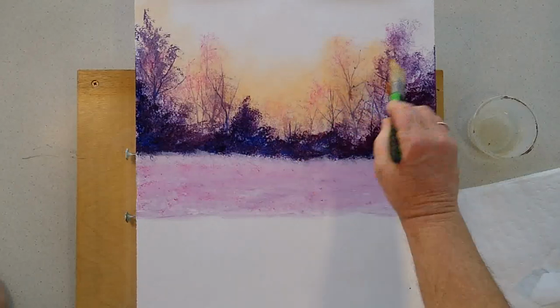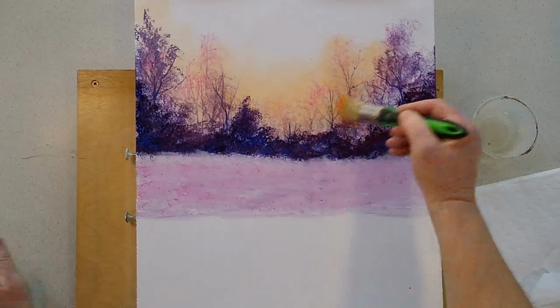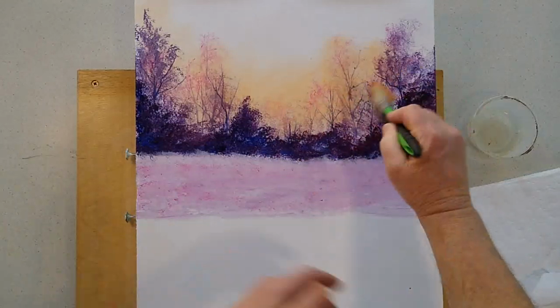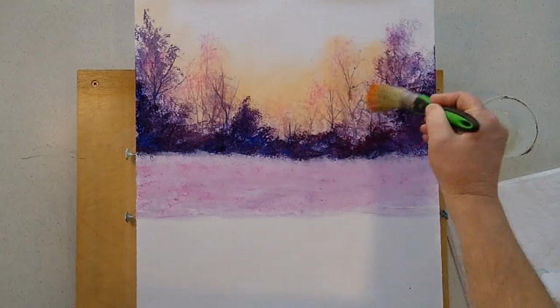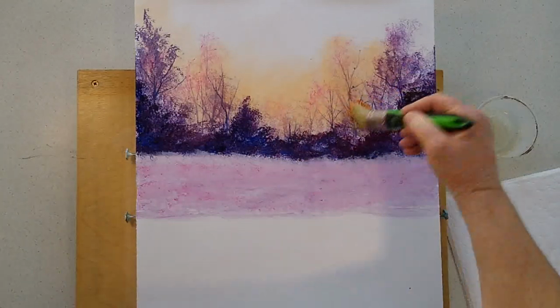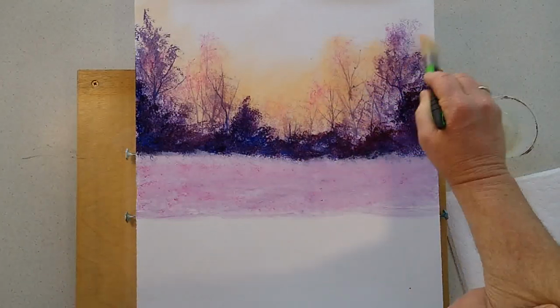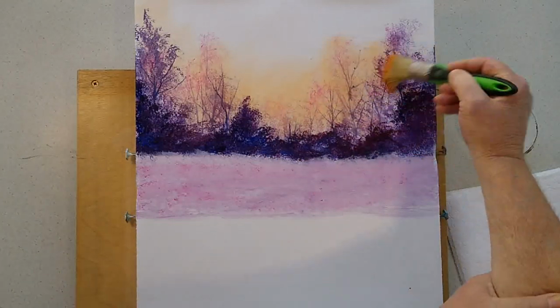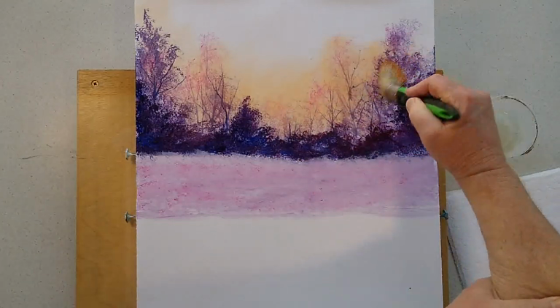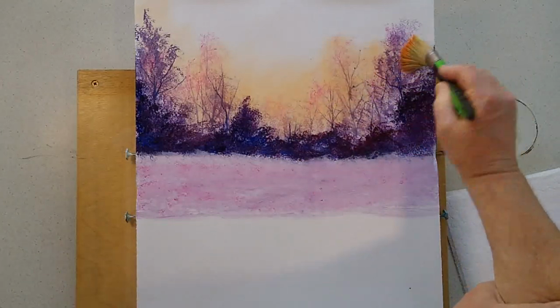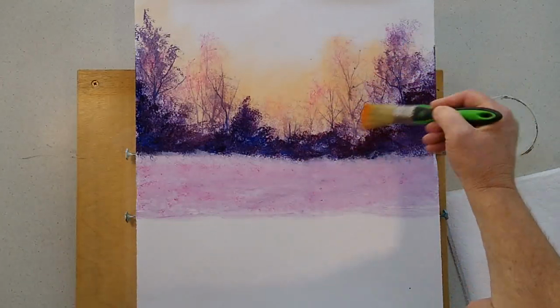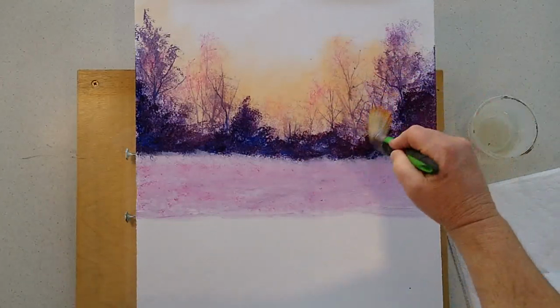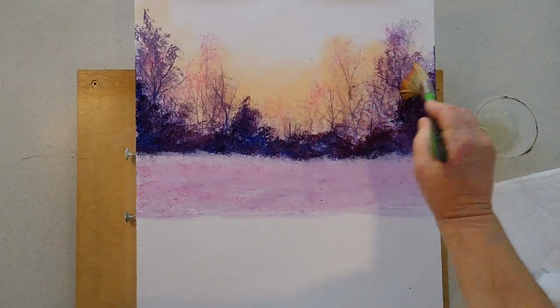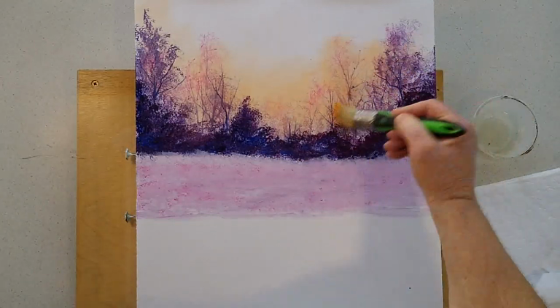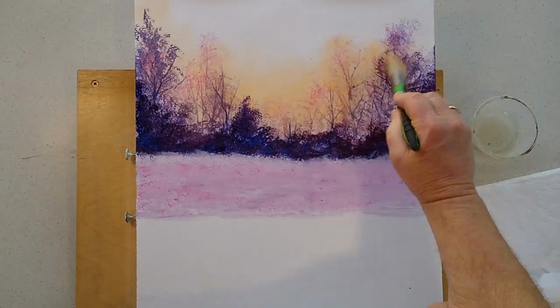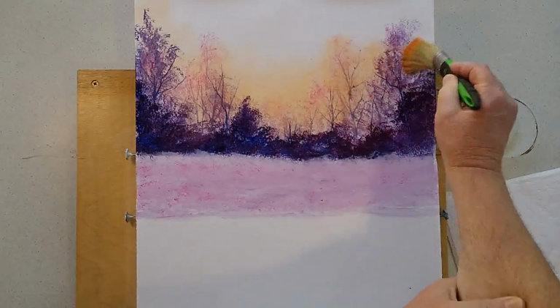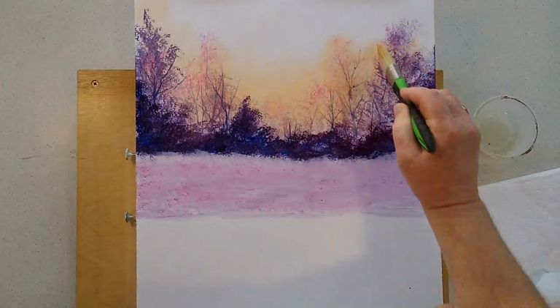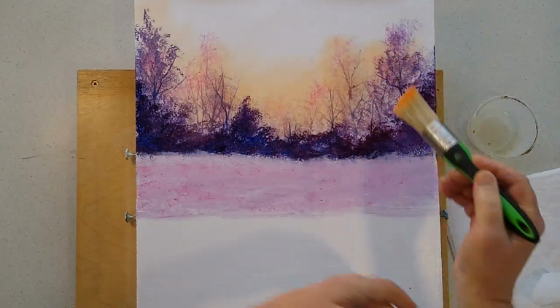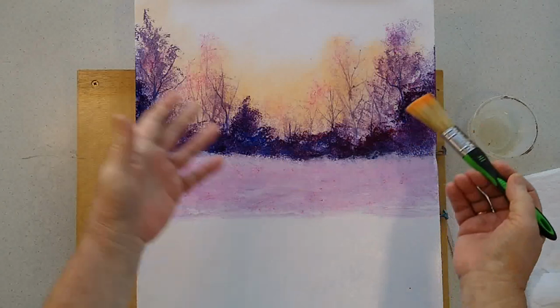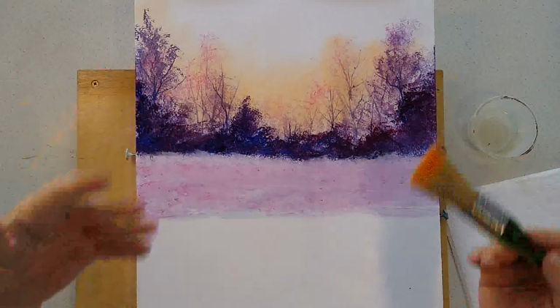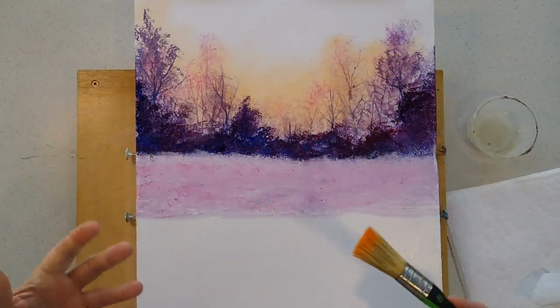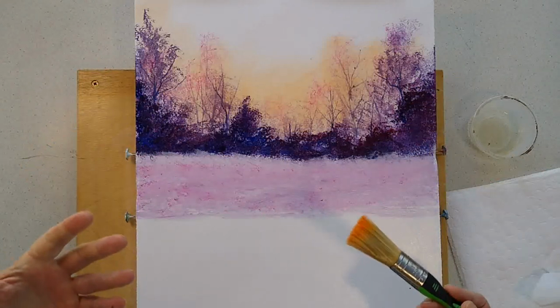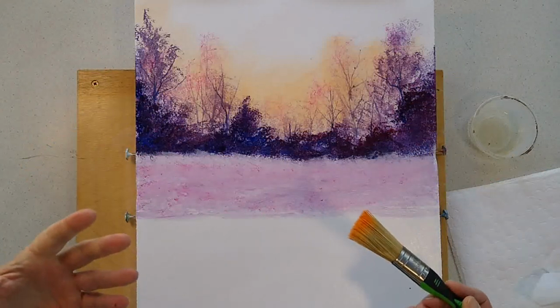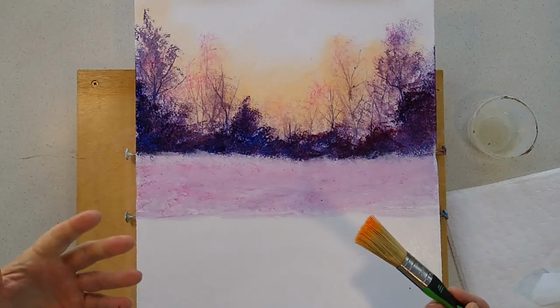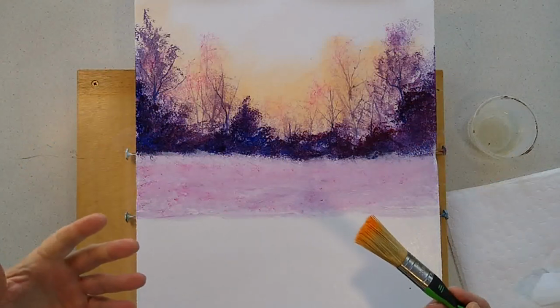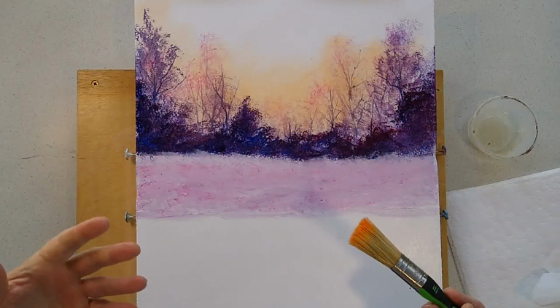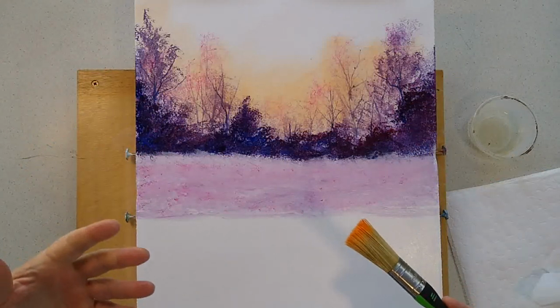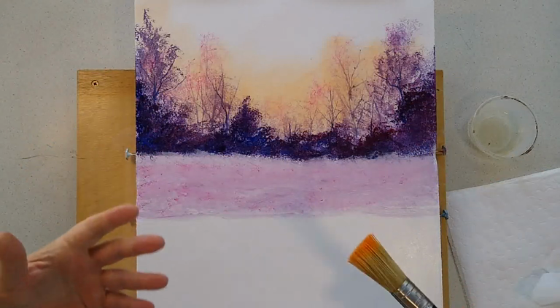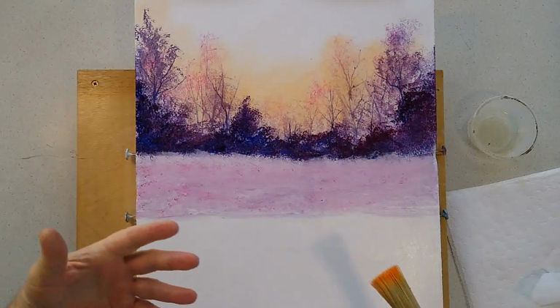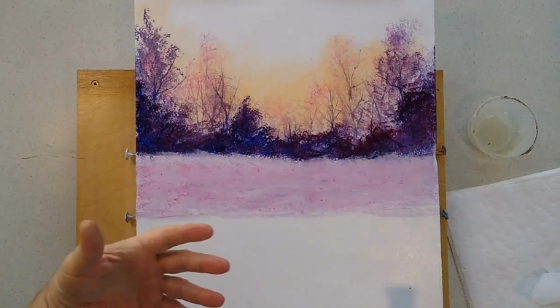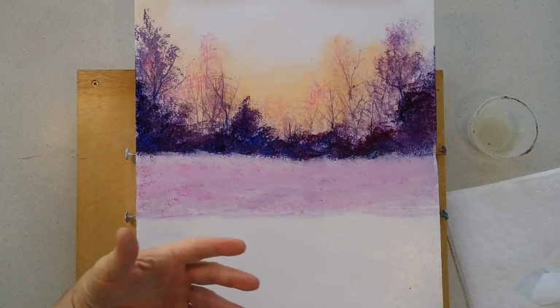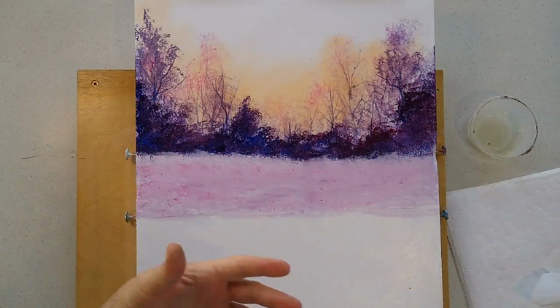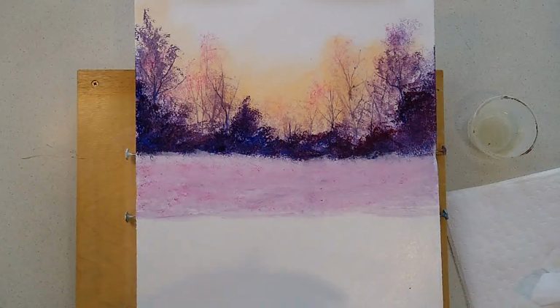One of the most important things you can do with your painting is to stand back occasionally so you can see how it's progressing.